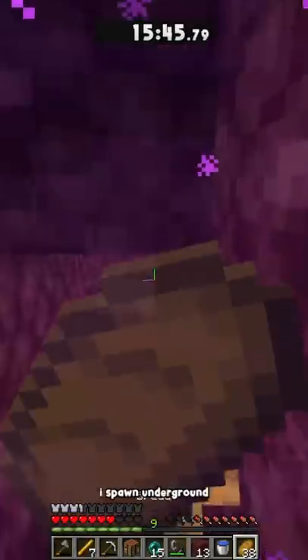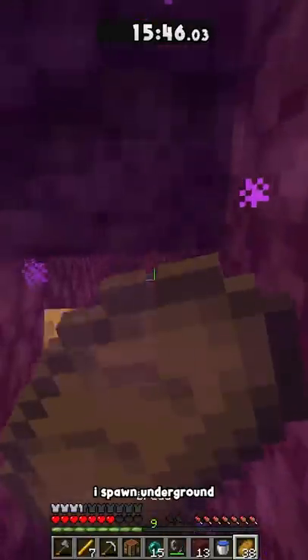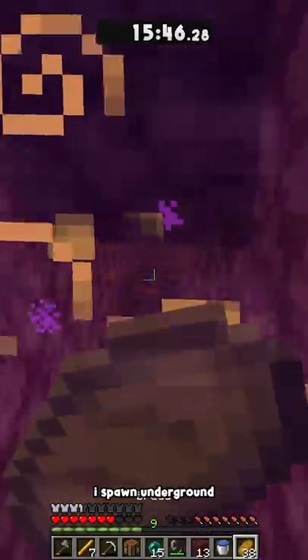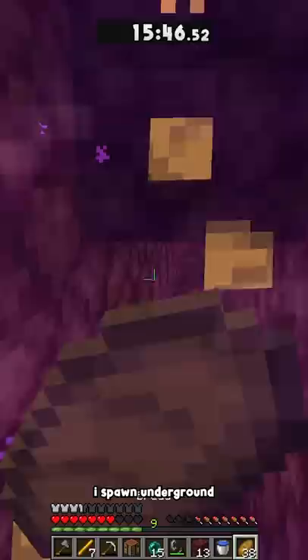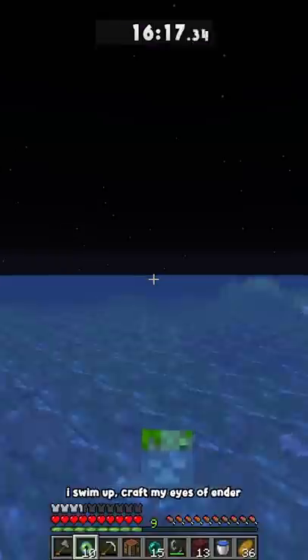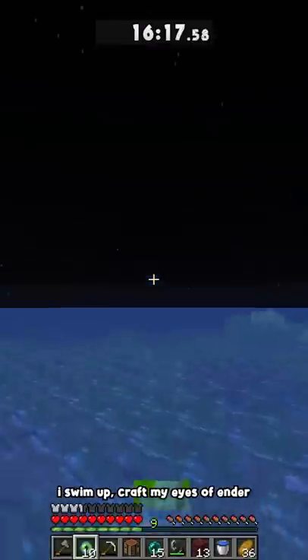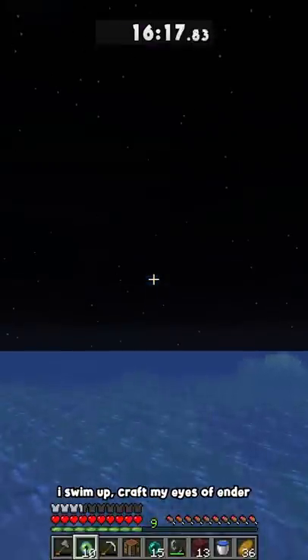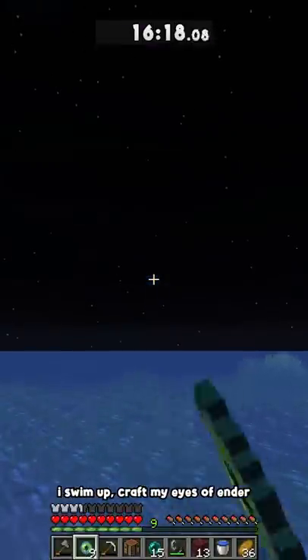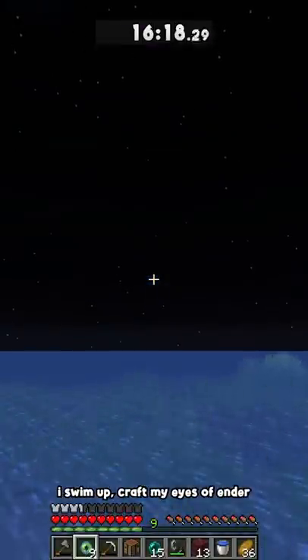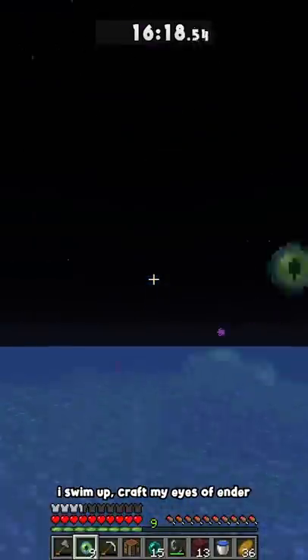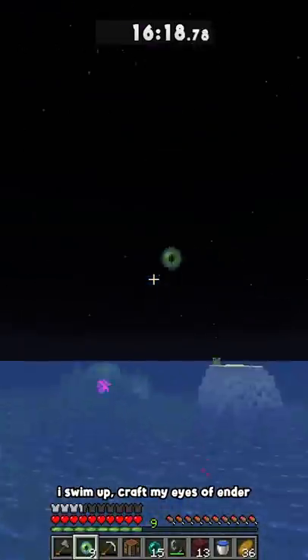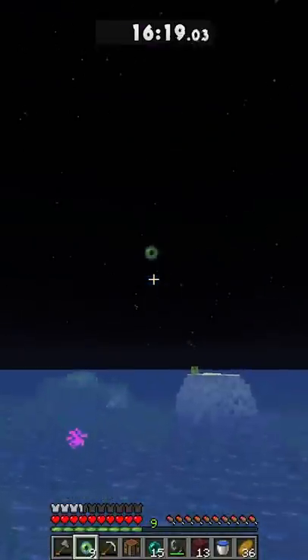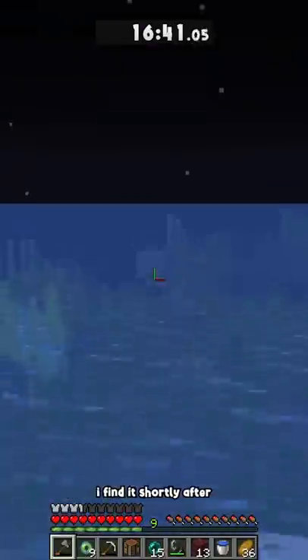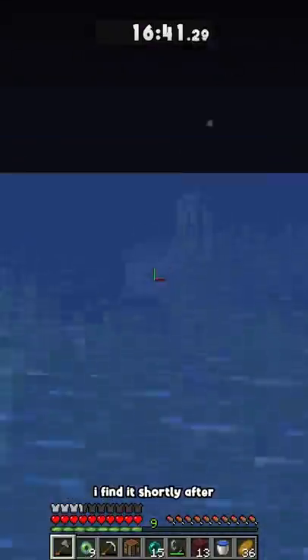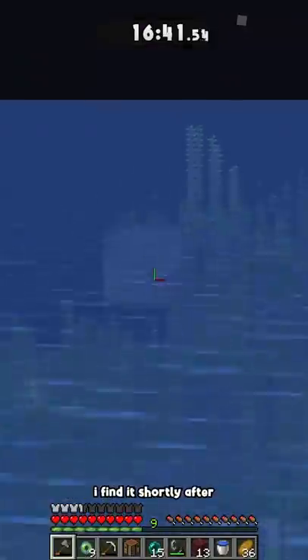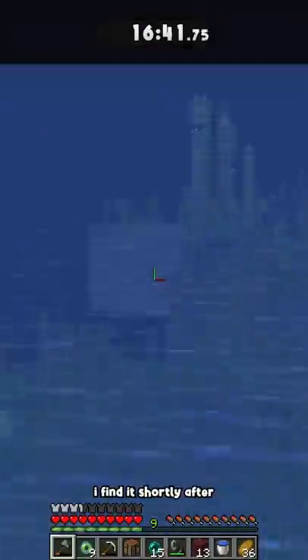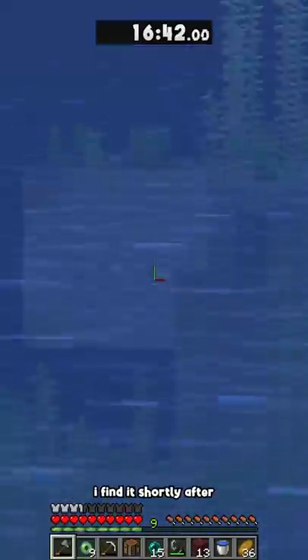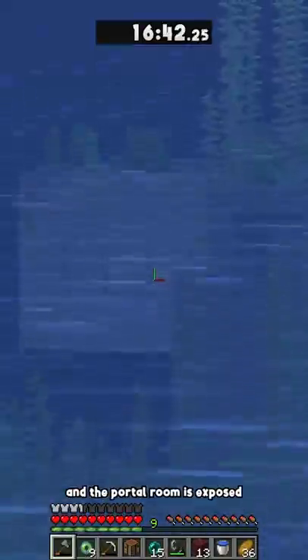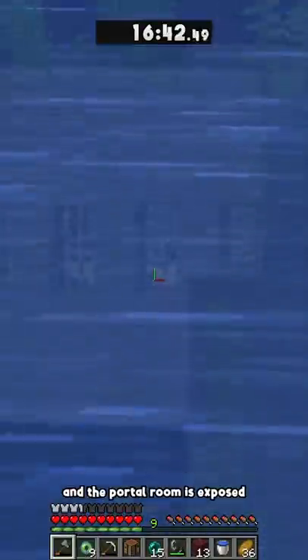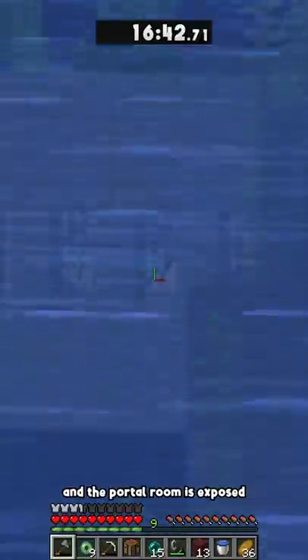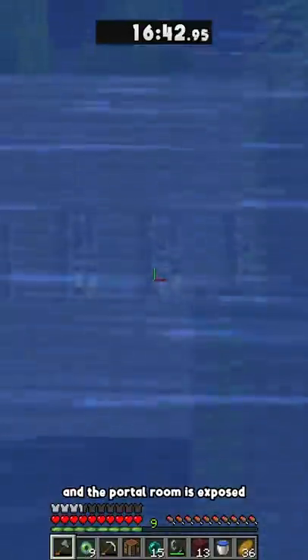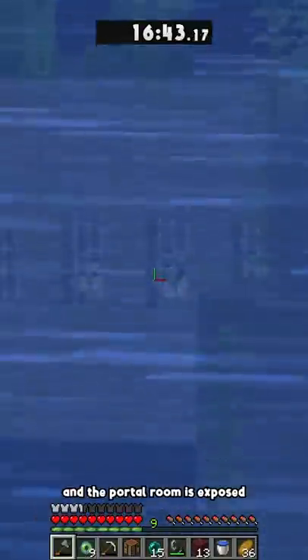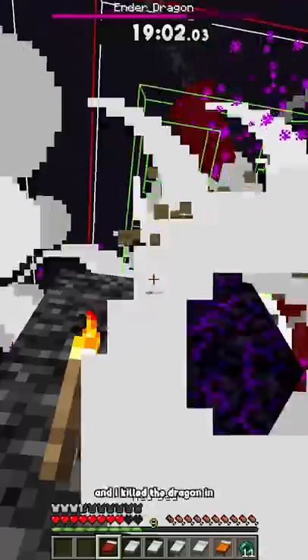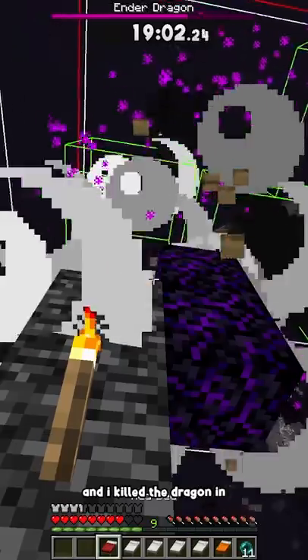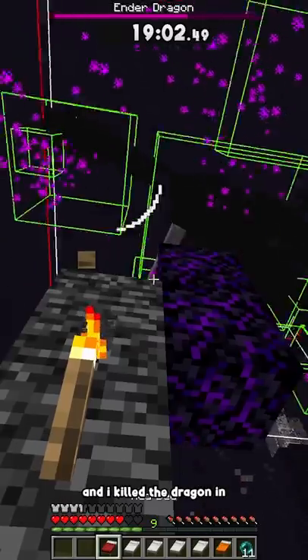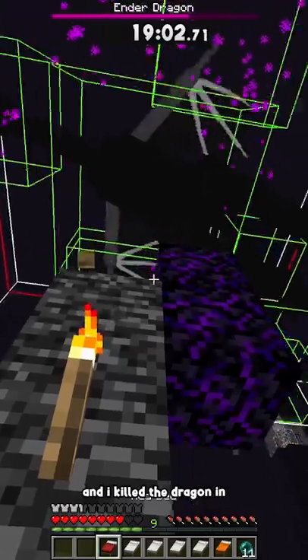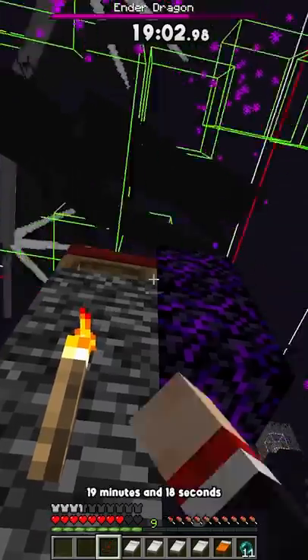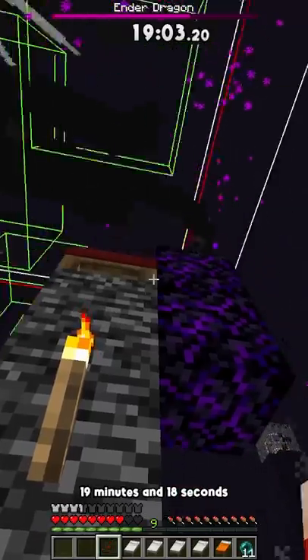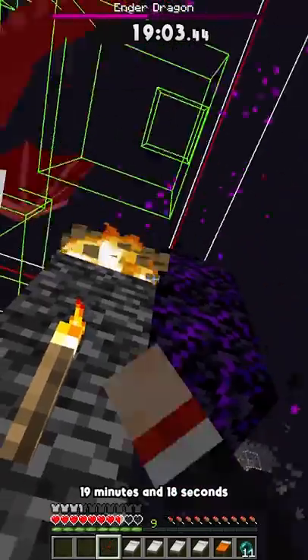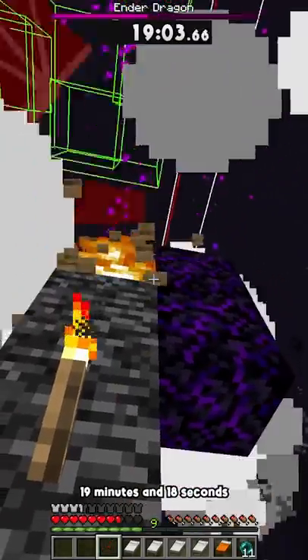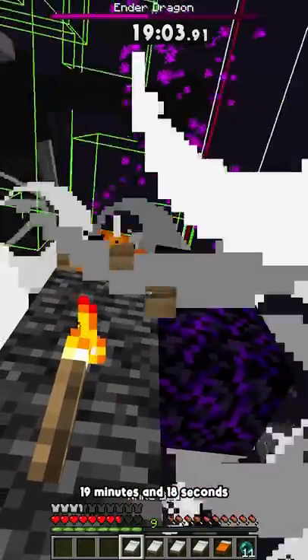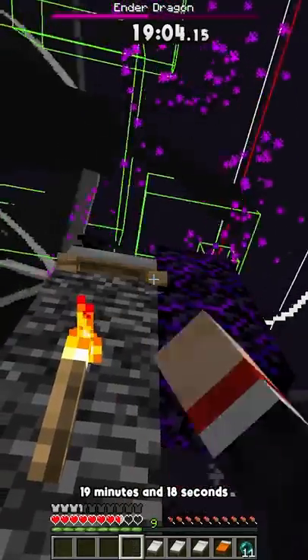I spawn underground. I swim up and craft my eyes of ender. I find the stronghold shortly after — the portal room is exposed — and I kill the dragon in 19 minutes and 18 seconds.